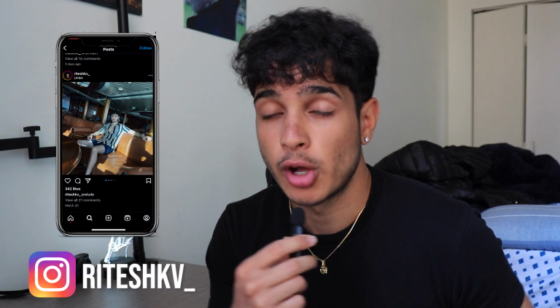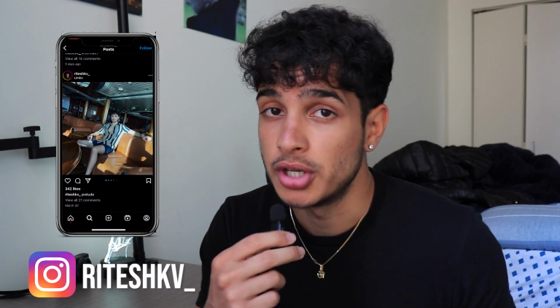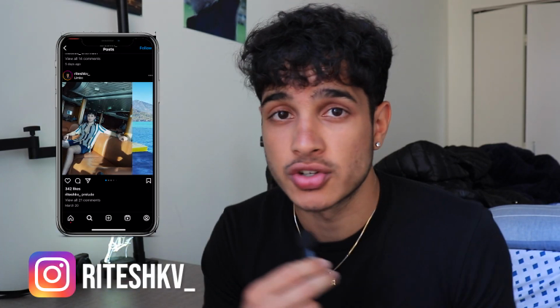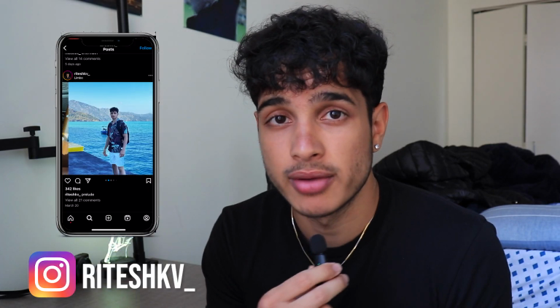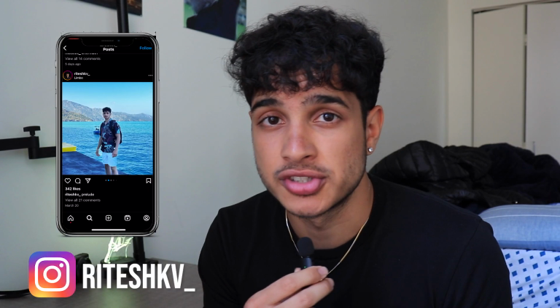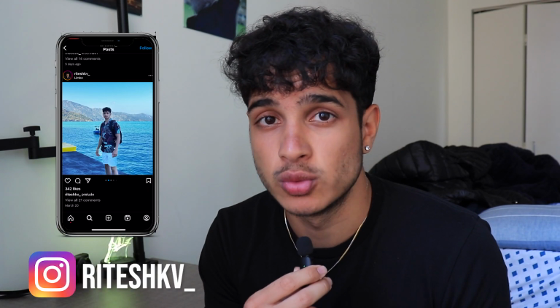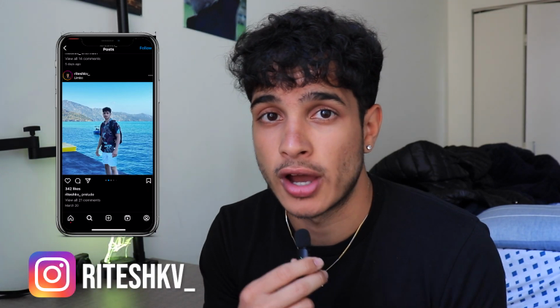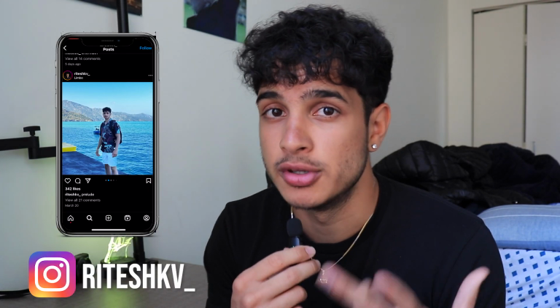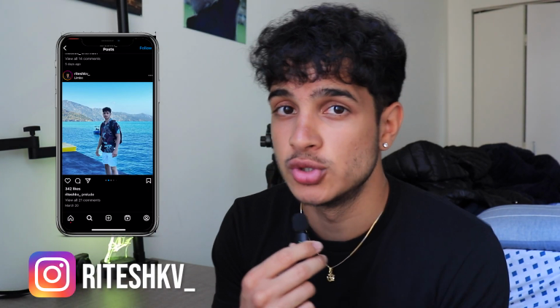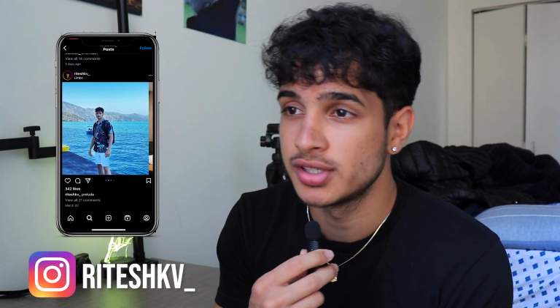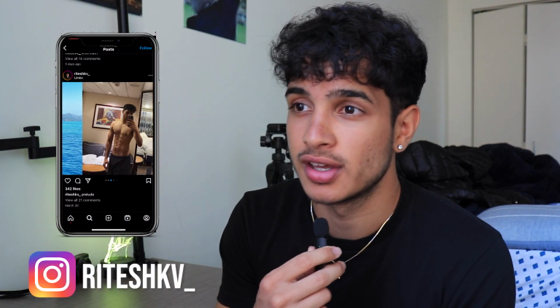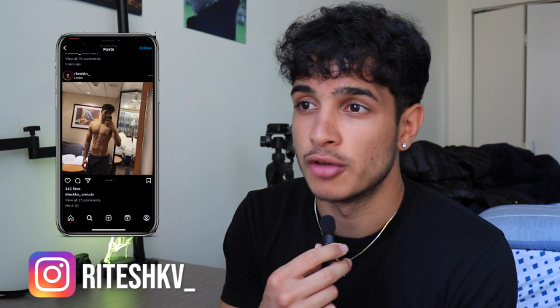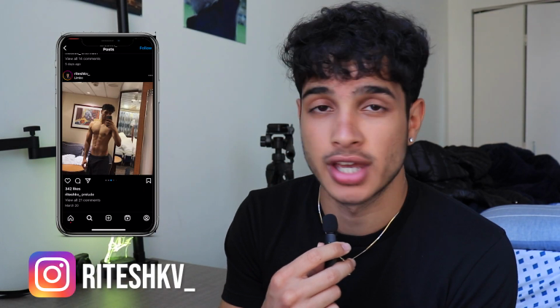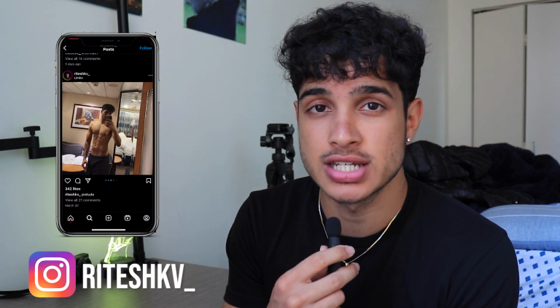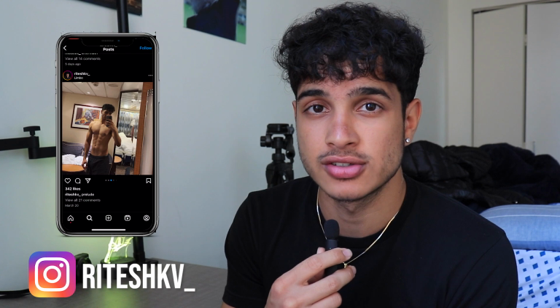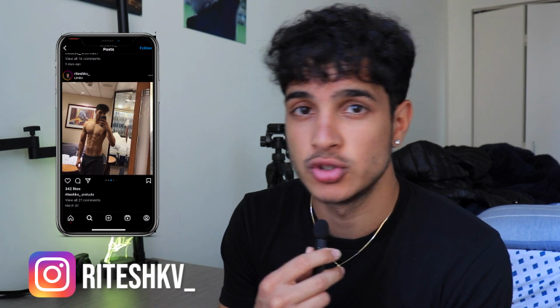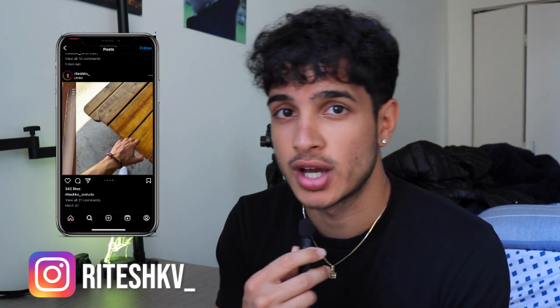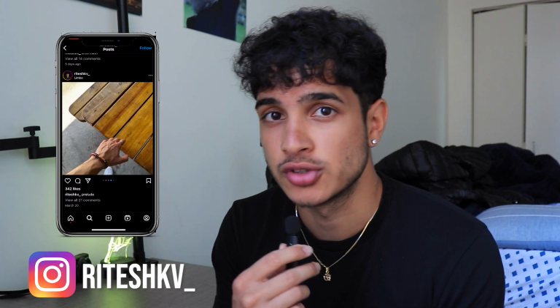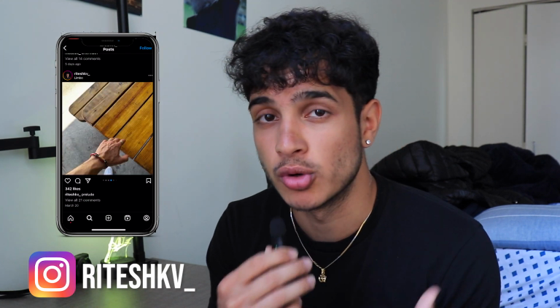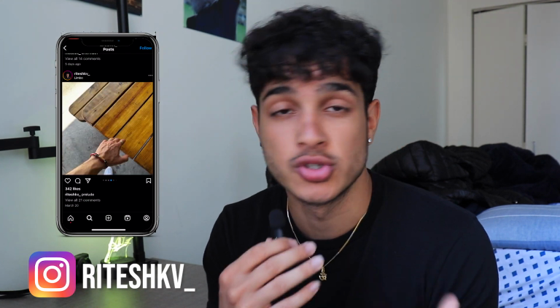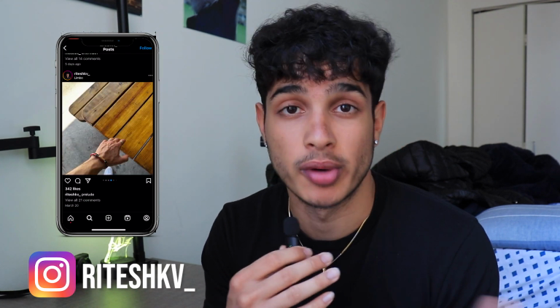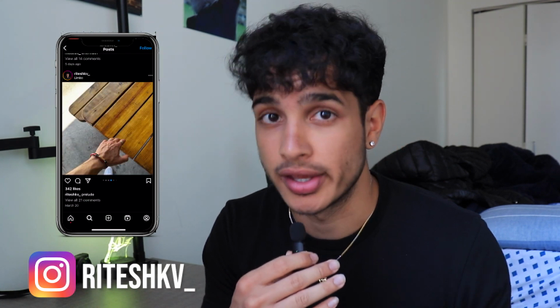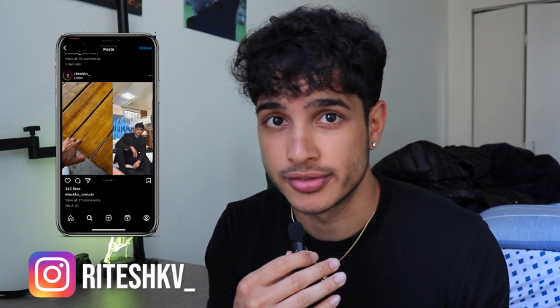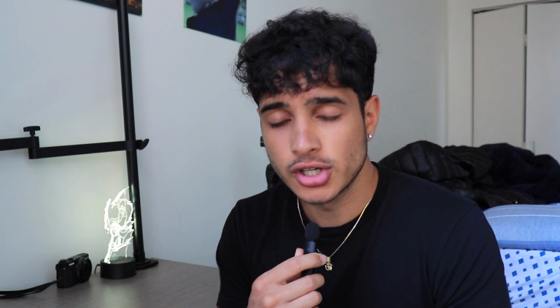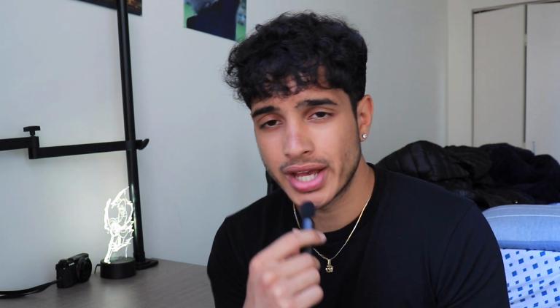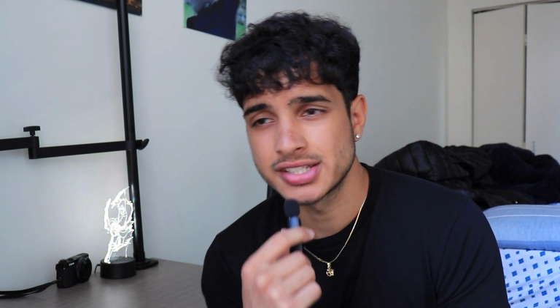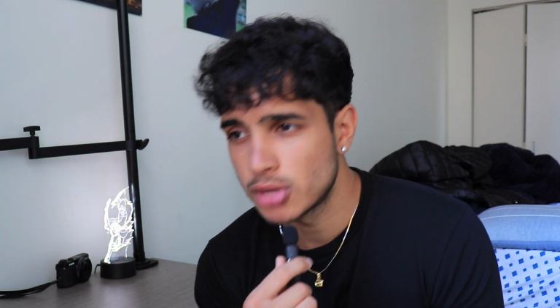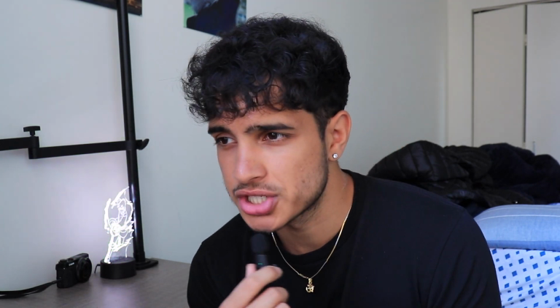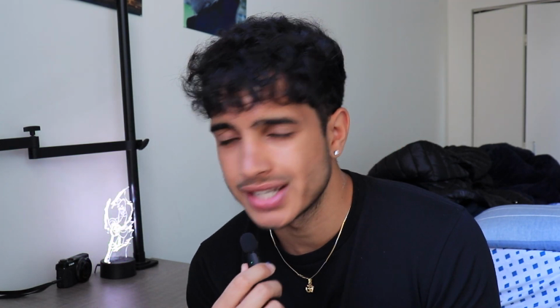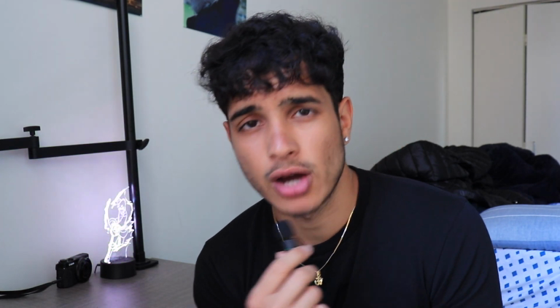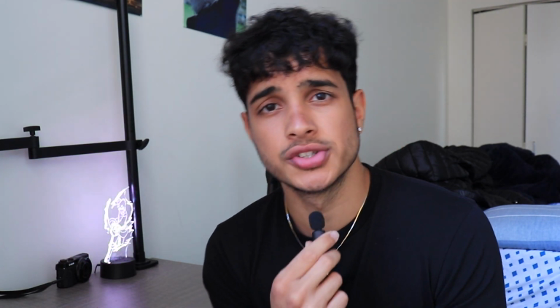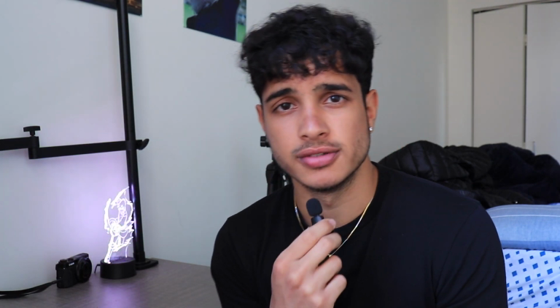Follow me on Instagram to see what I've been doing on vacation, so you guys are more in tune with my life. So, SAT March, guys, how was it?